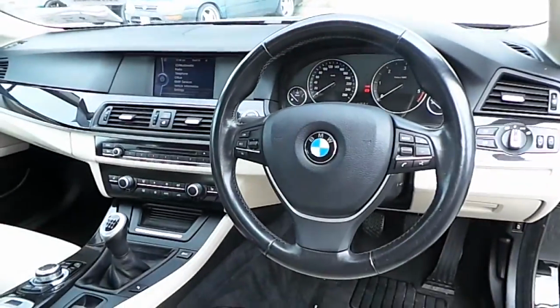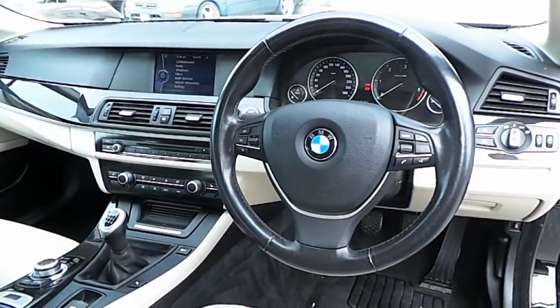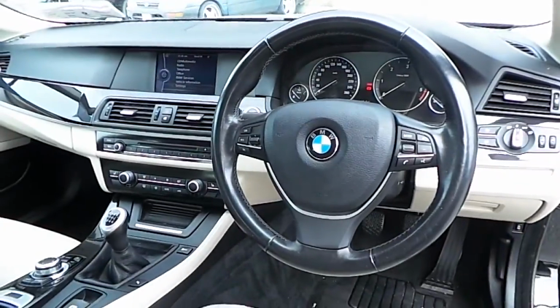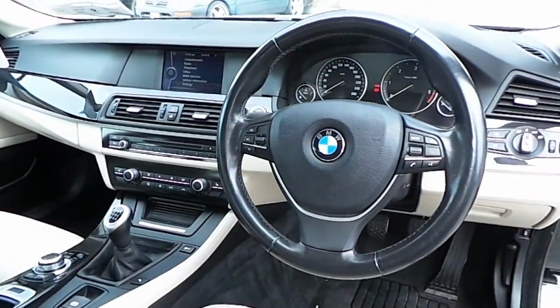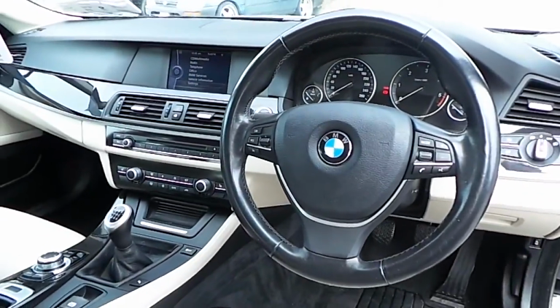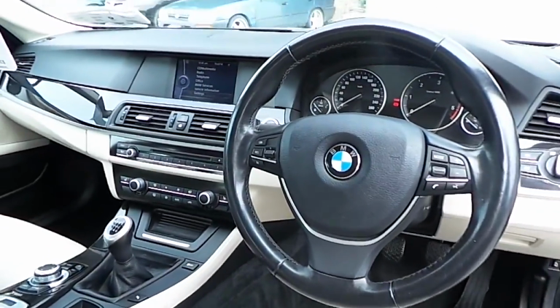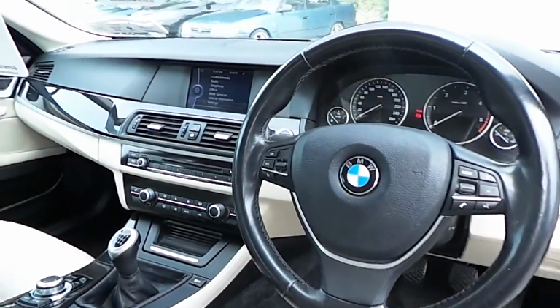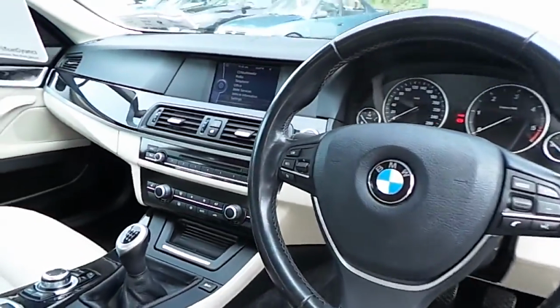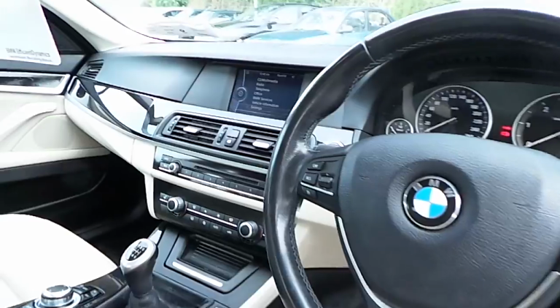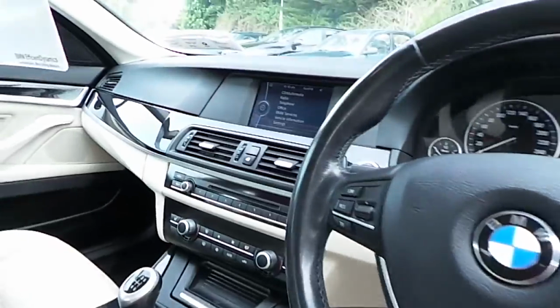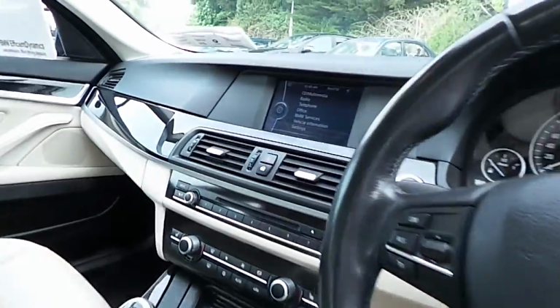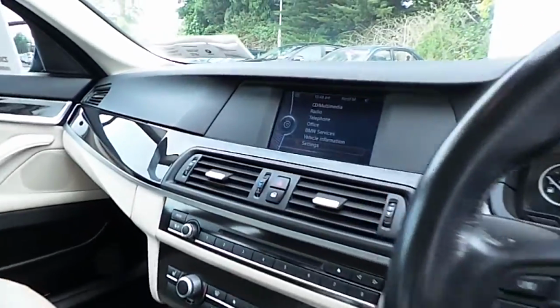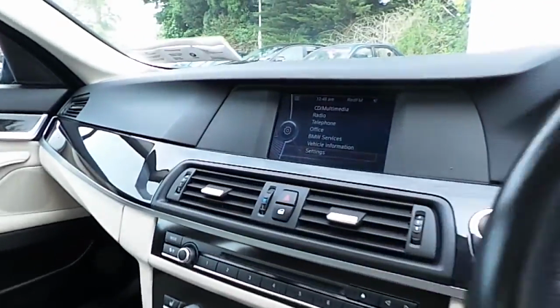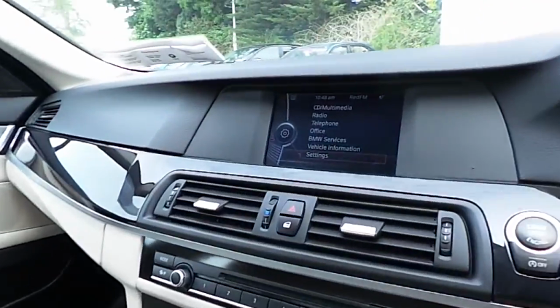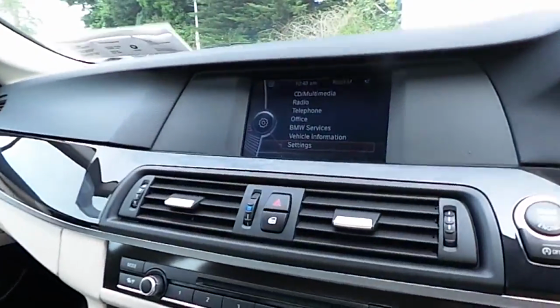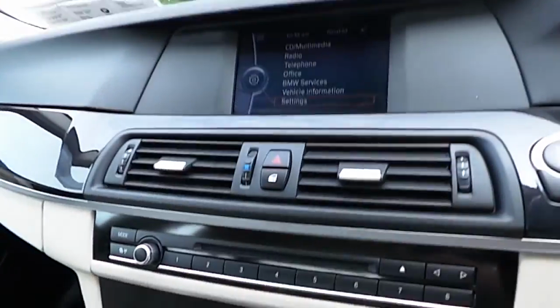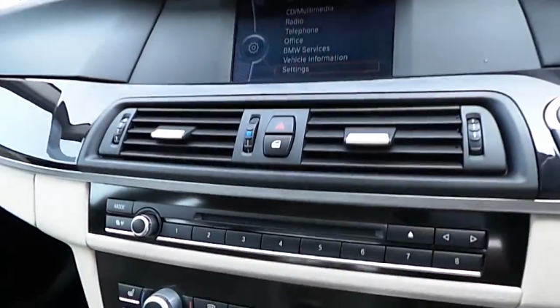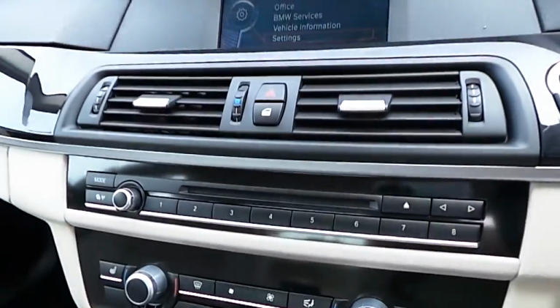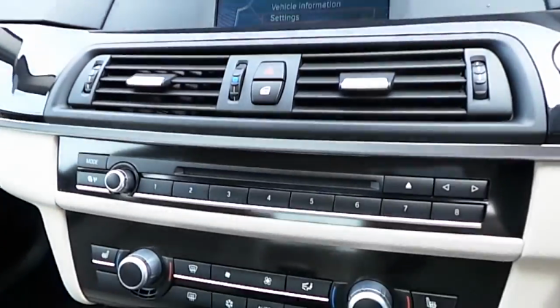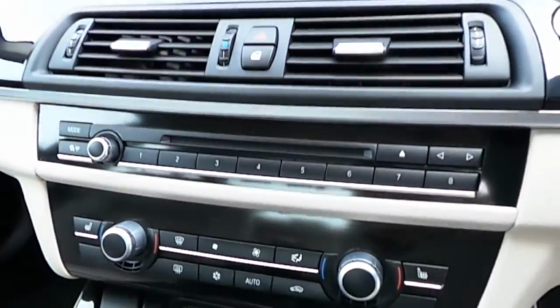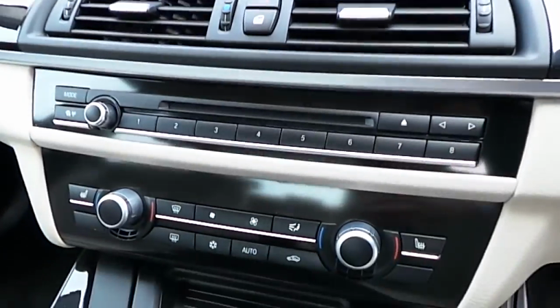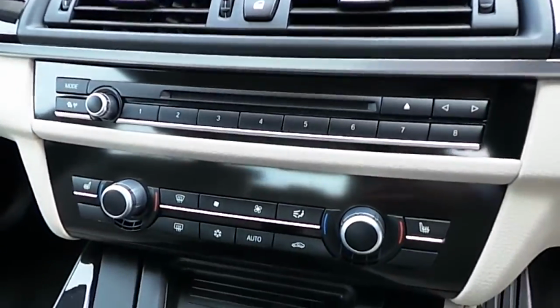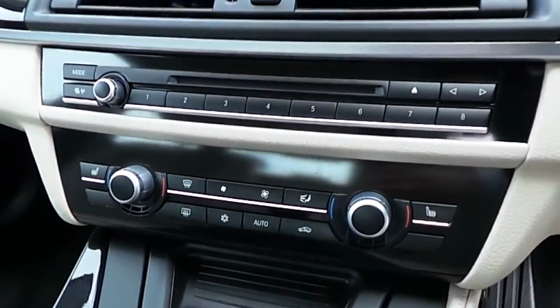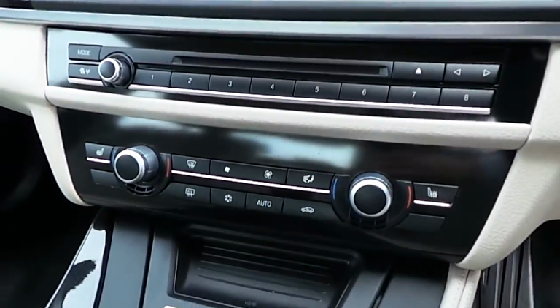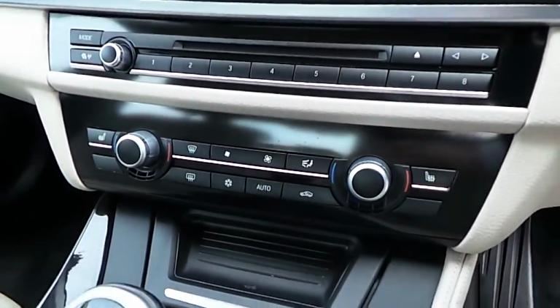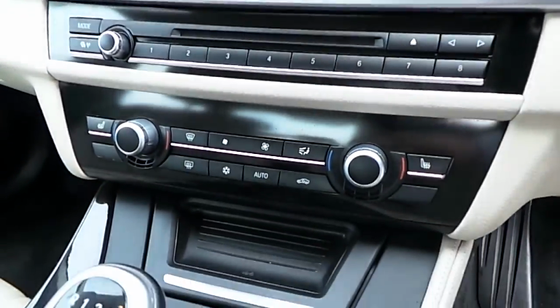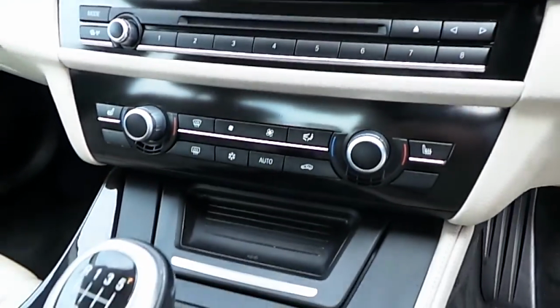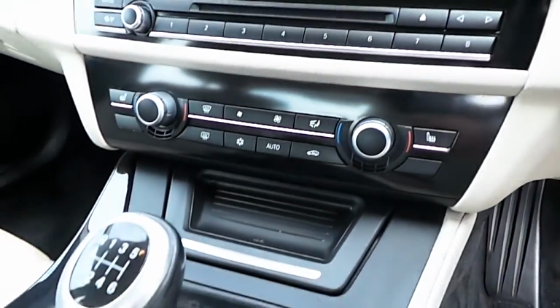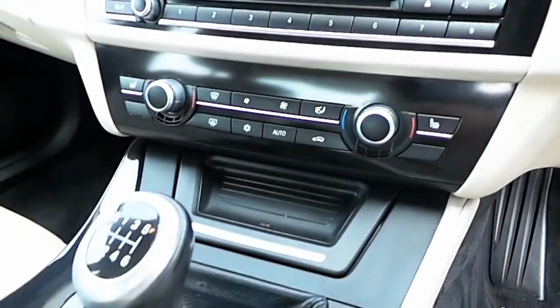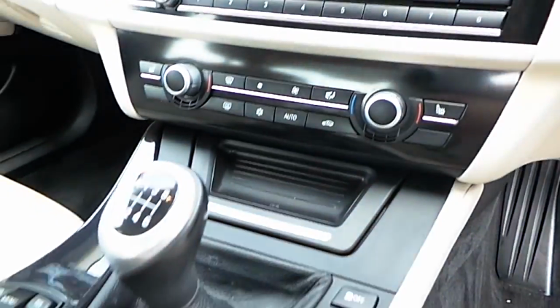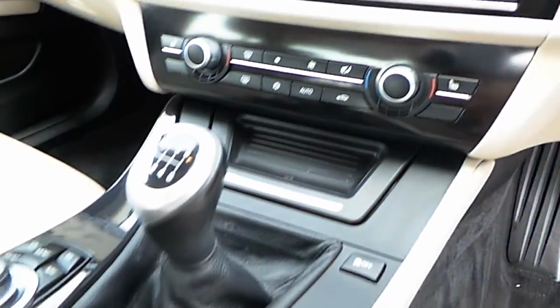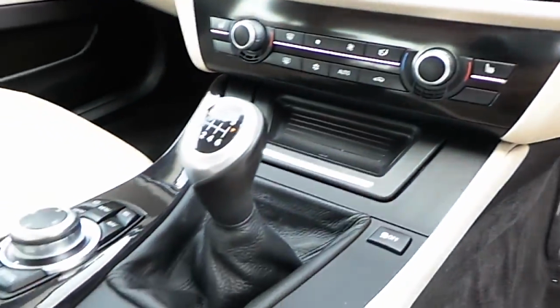This car has enhanced Bluetooth and USB audio, dual climate control, heated leather seats, and air conditioning.